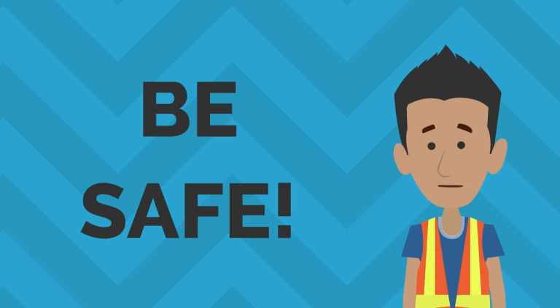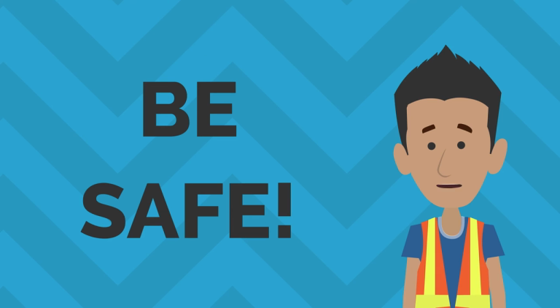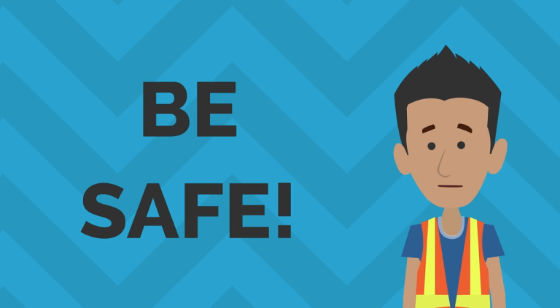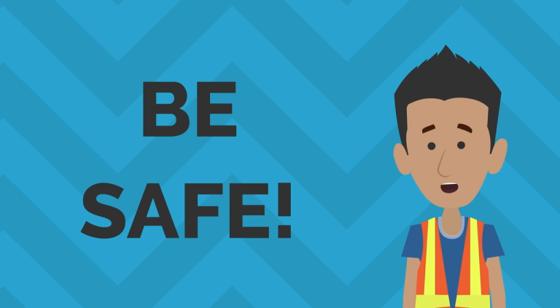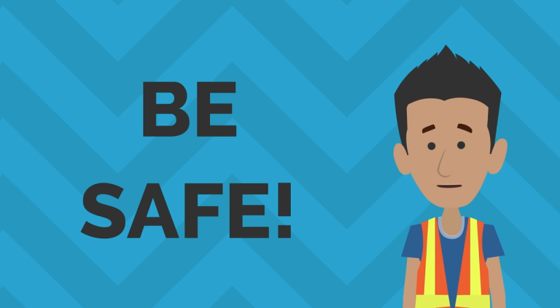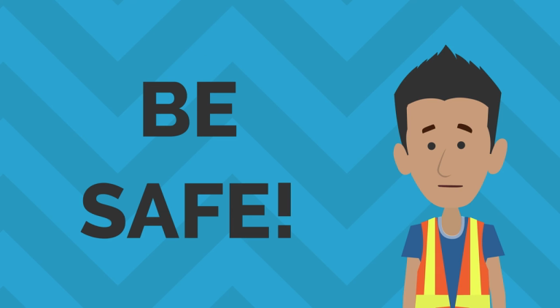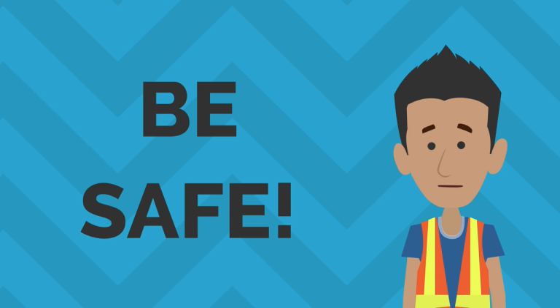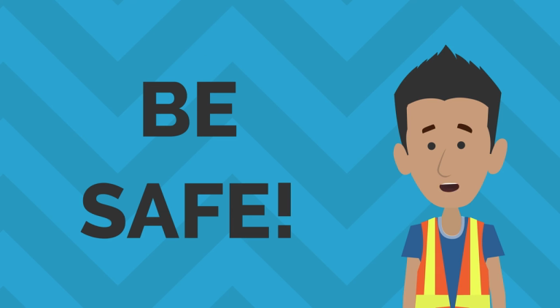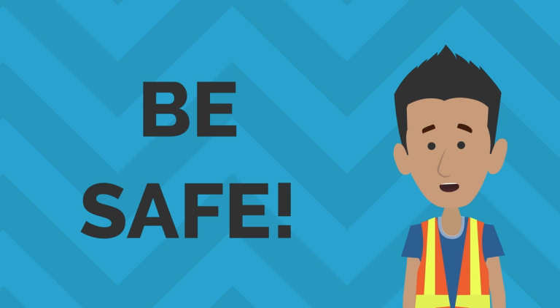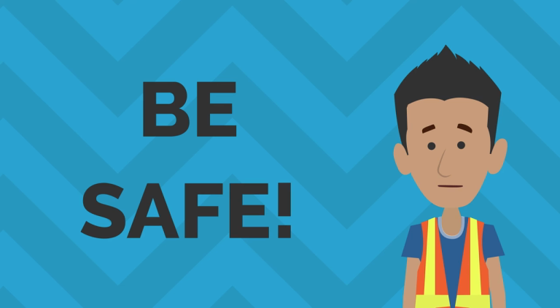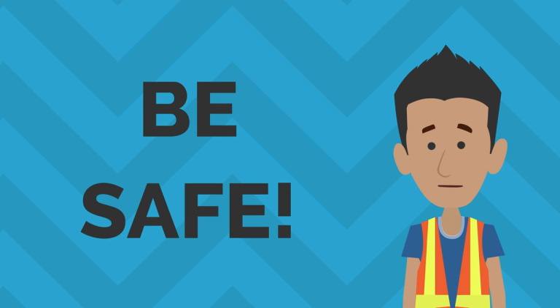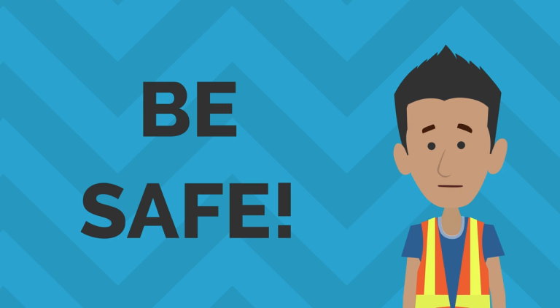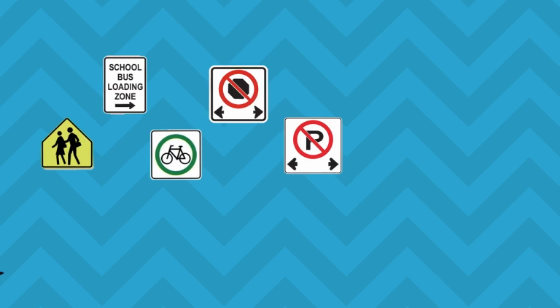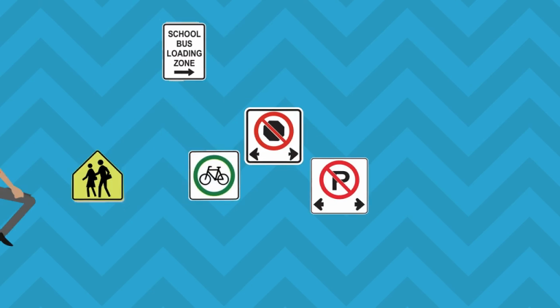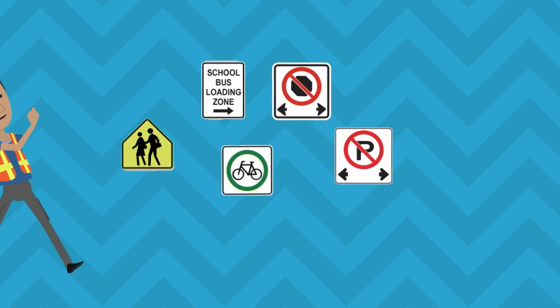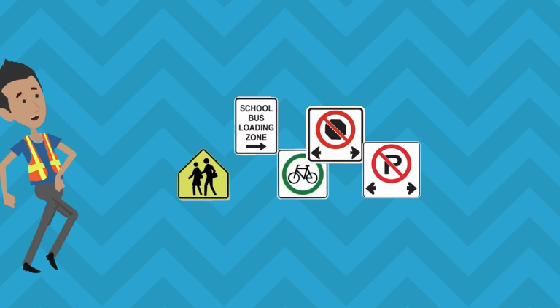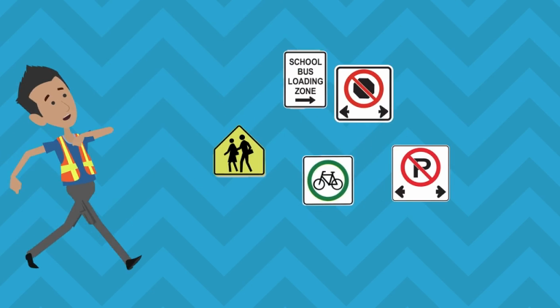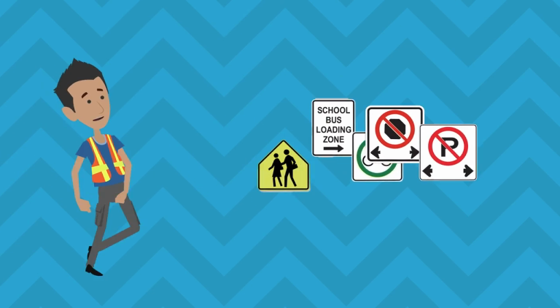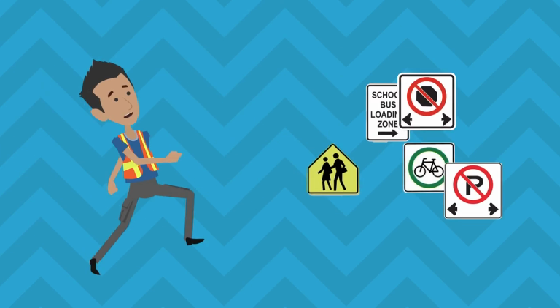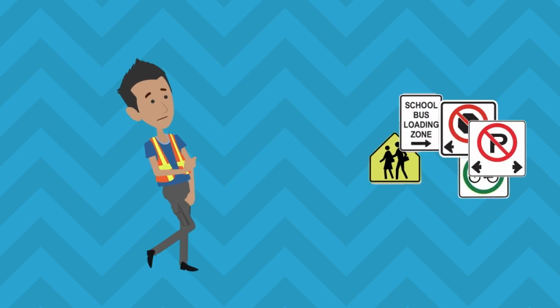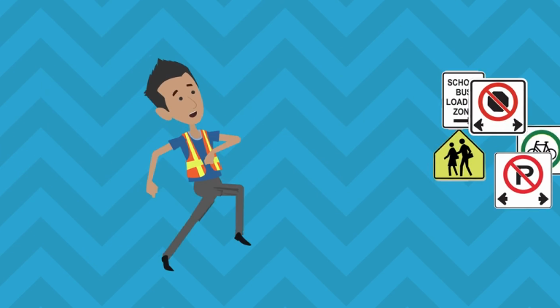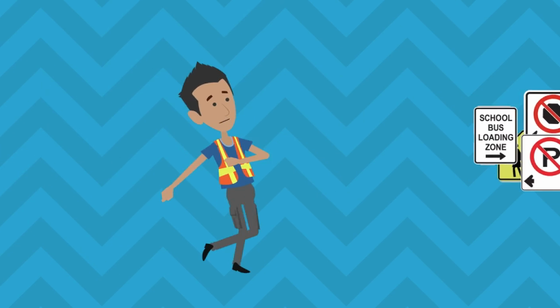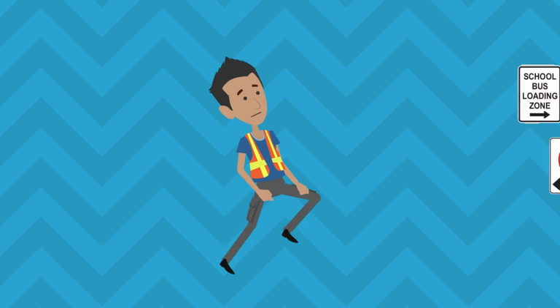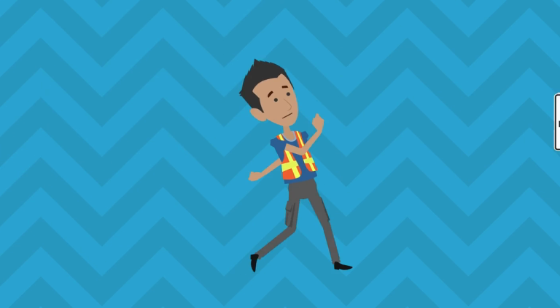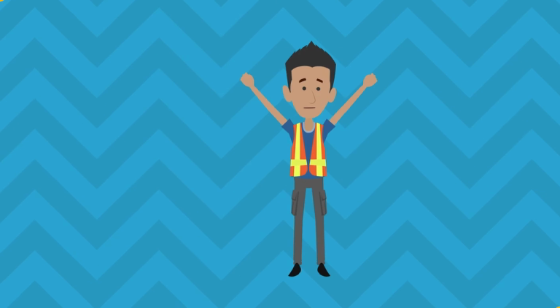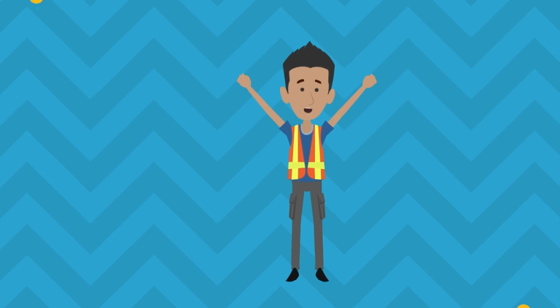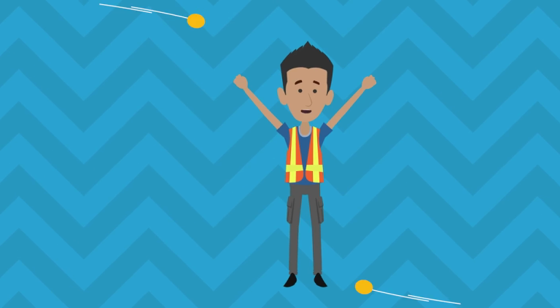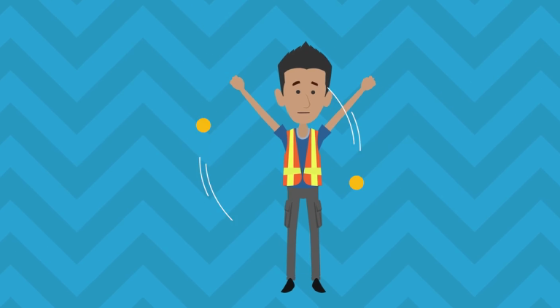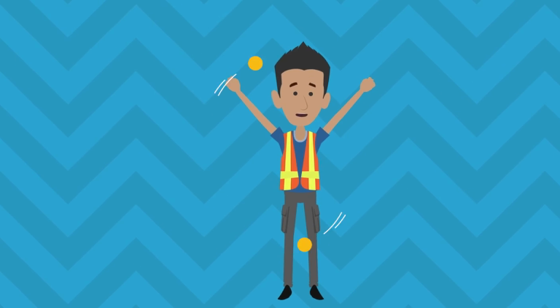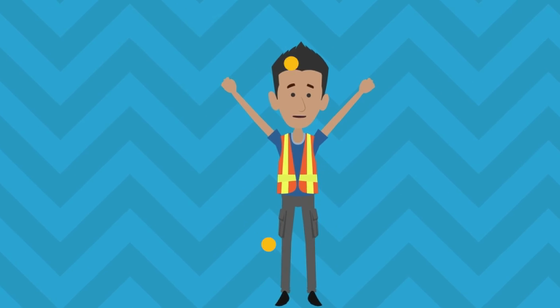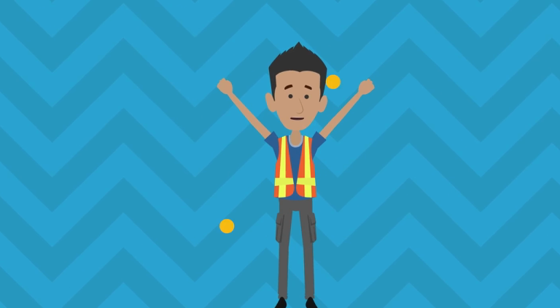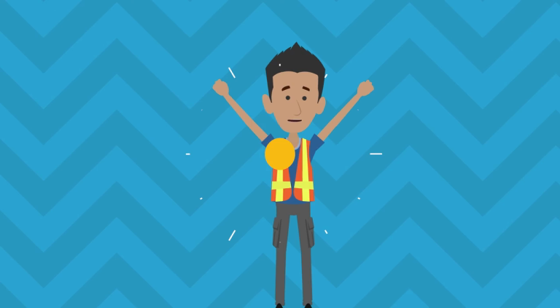Hey, be safe. And remember, when you're in a school zone, follow the signs. Be aware and drive with care.